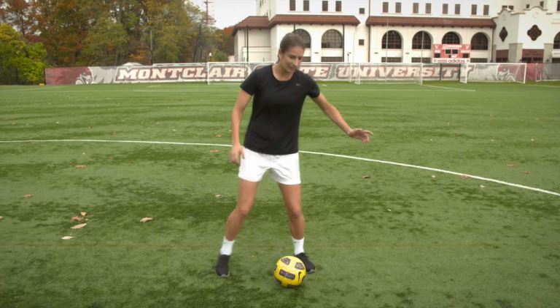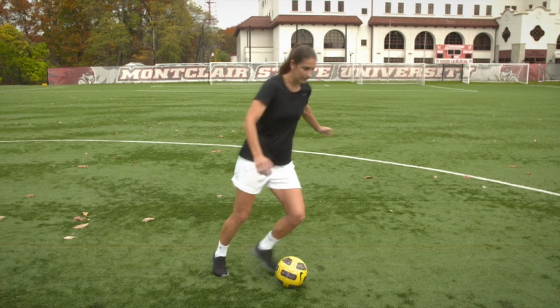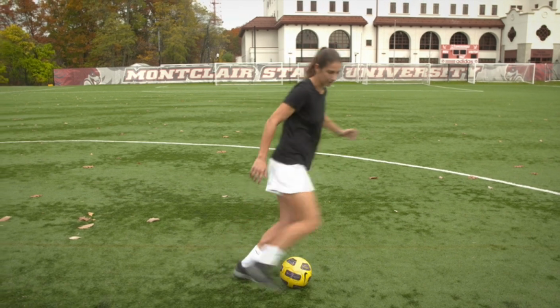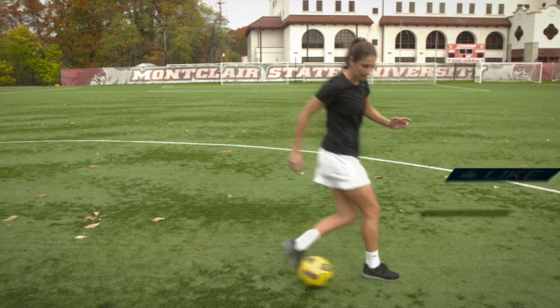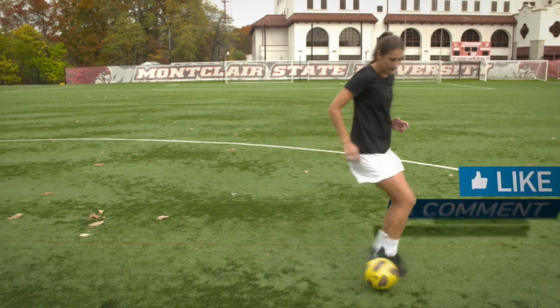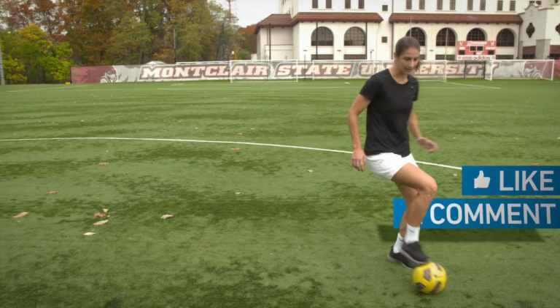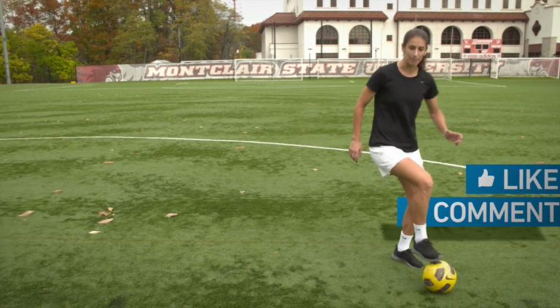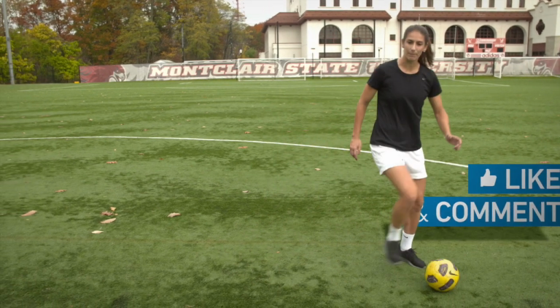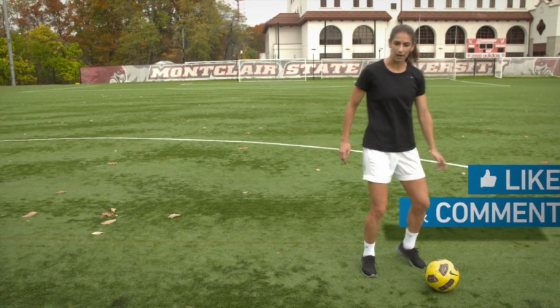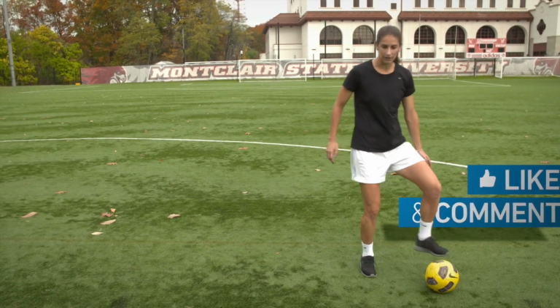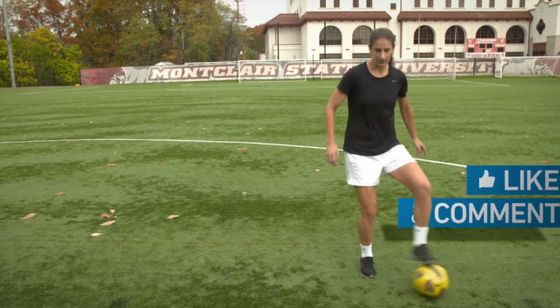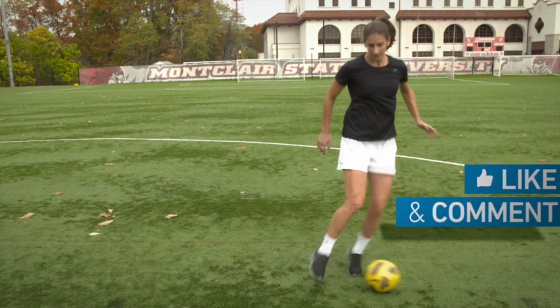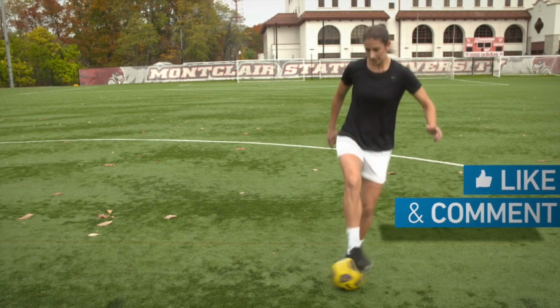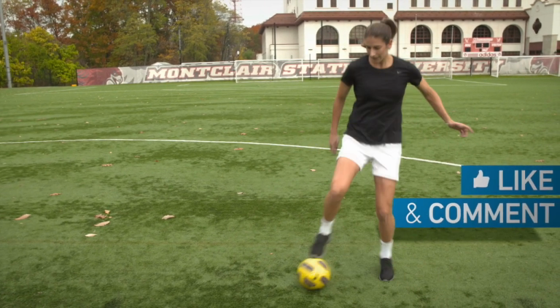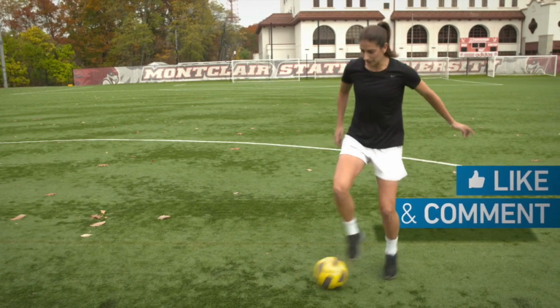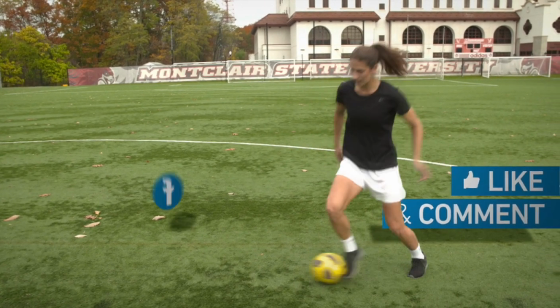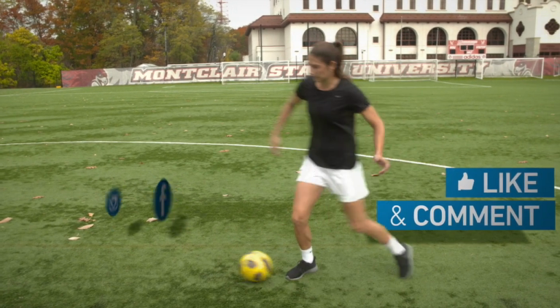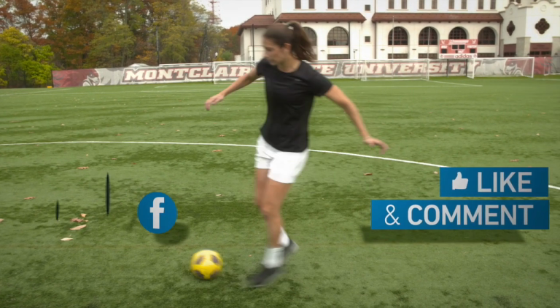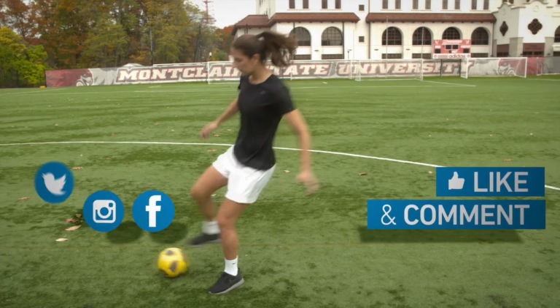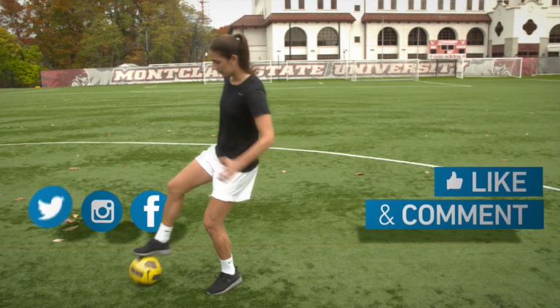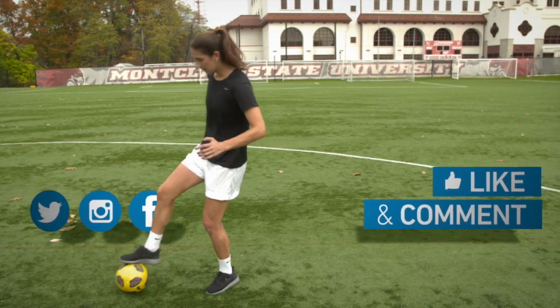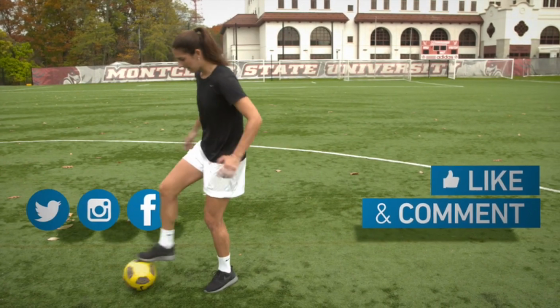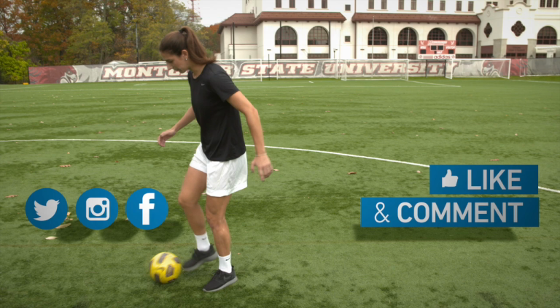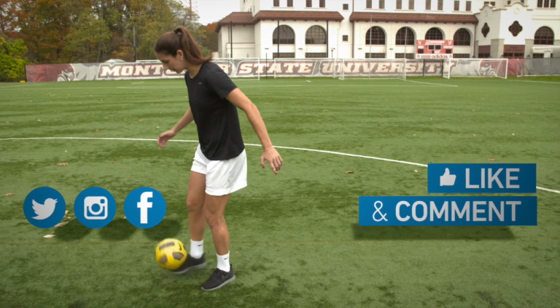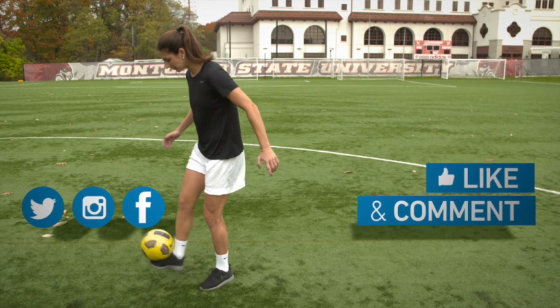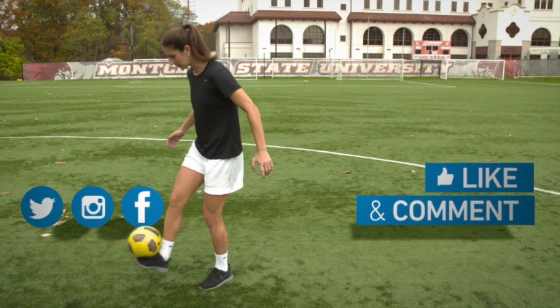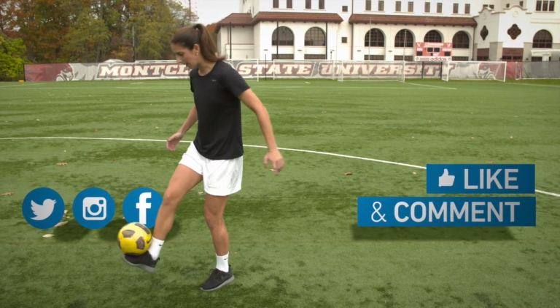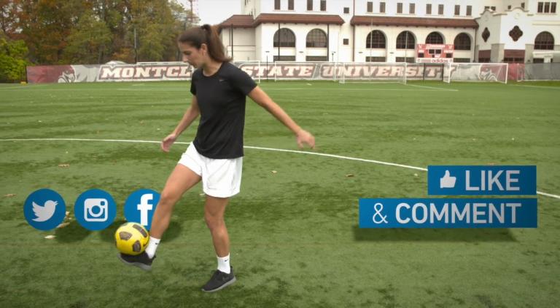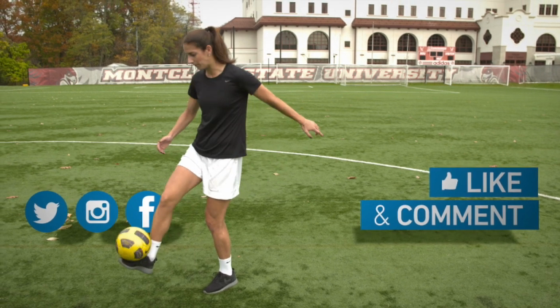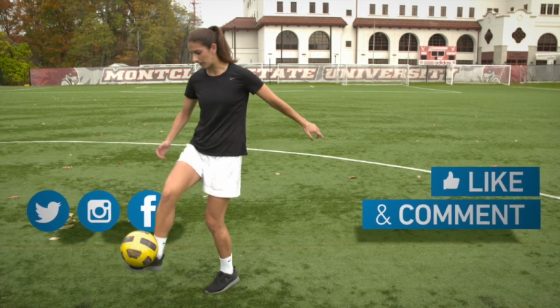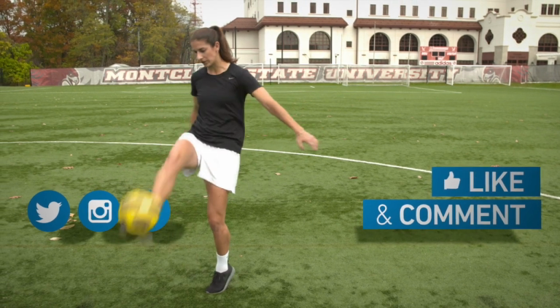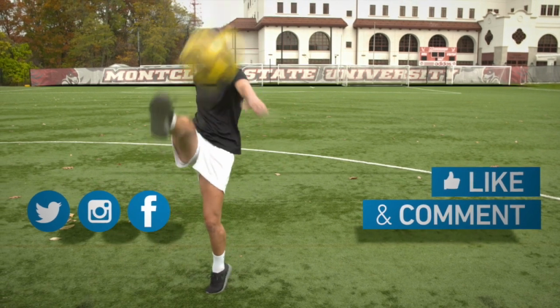Give it a thumbs up and comment below, connect with me on social, and of course subscribe to the Wide Football channel.